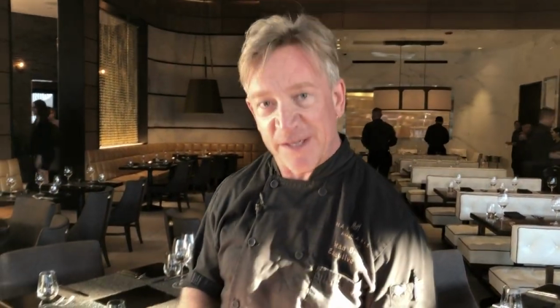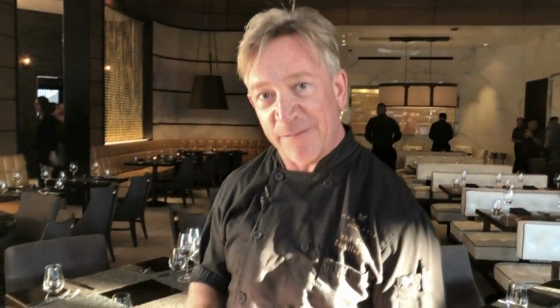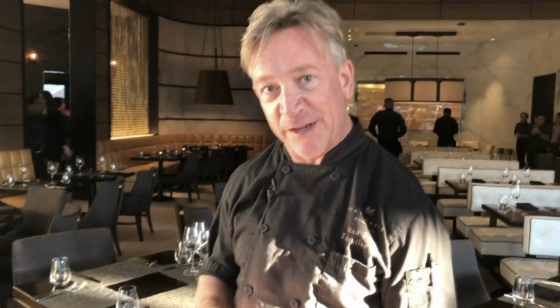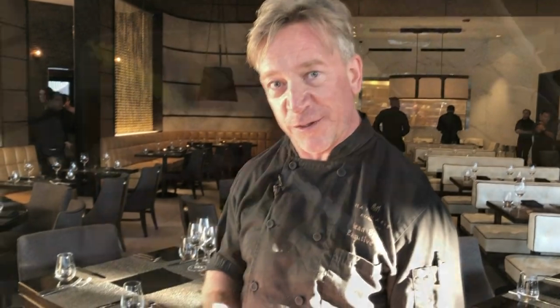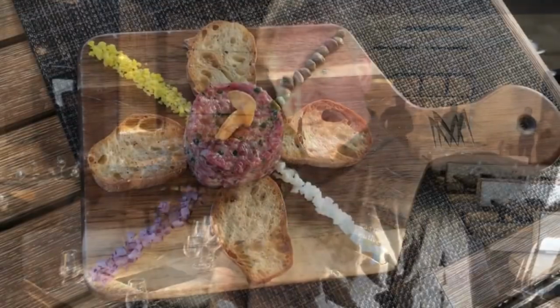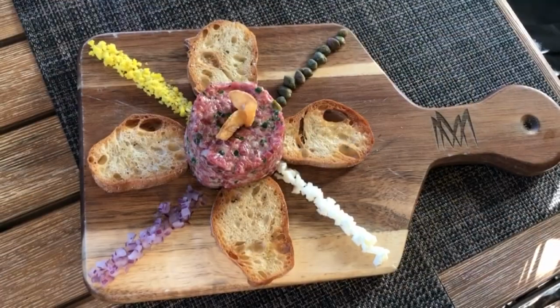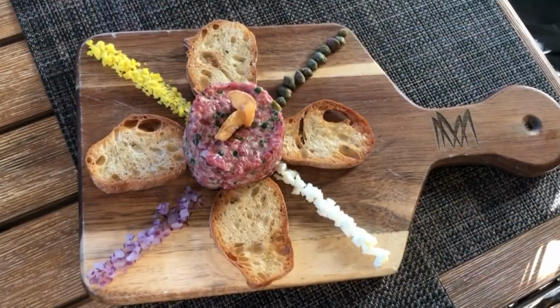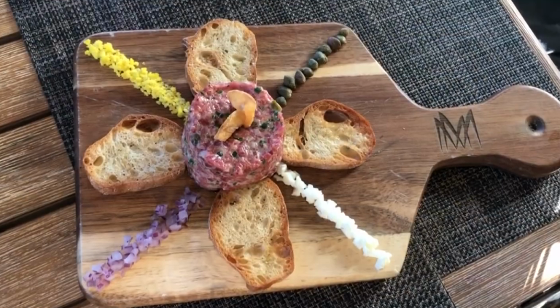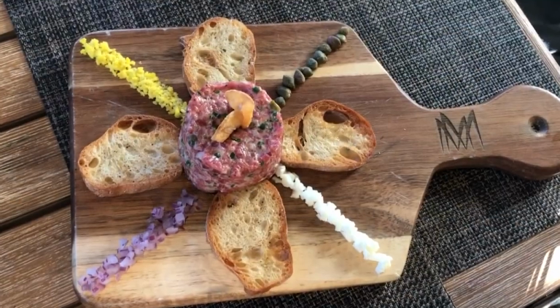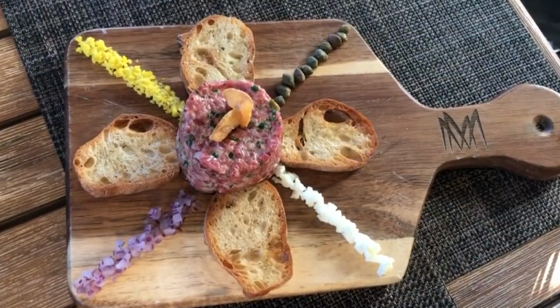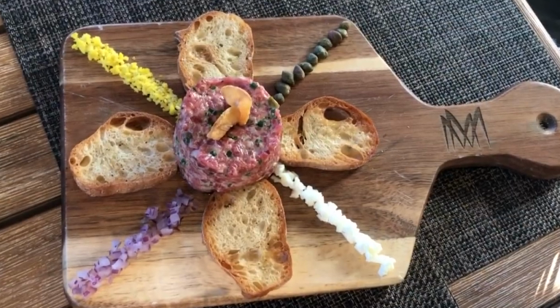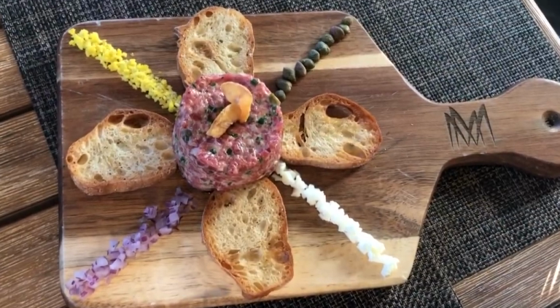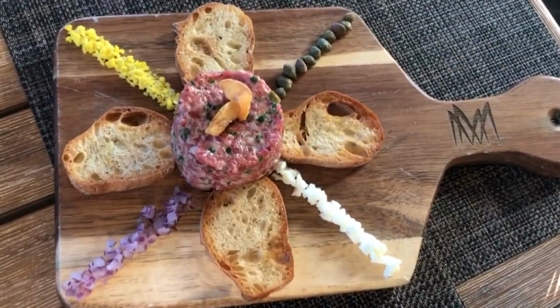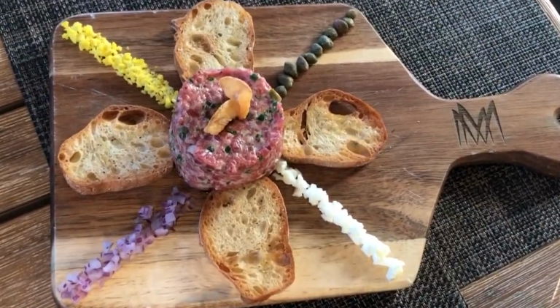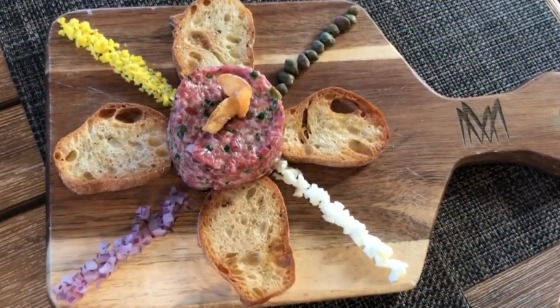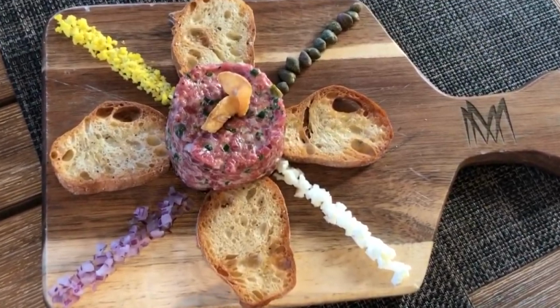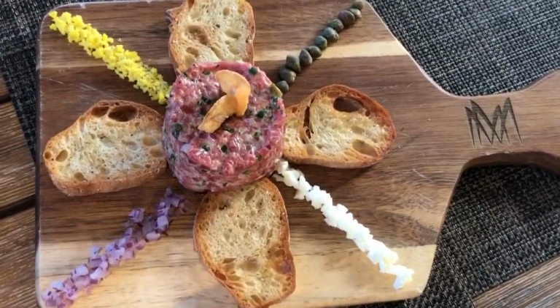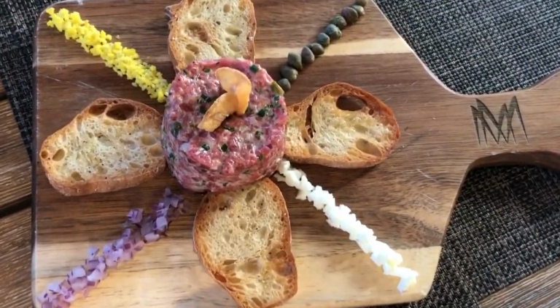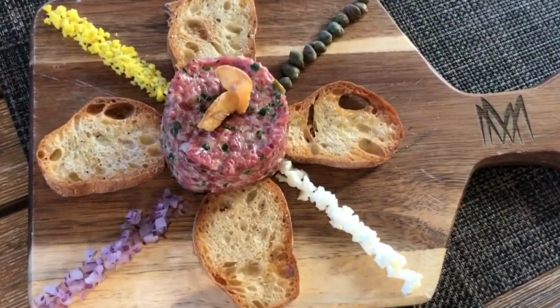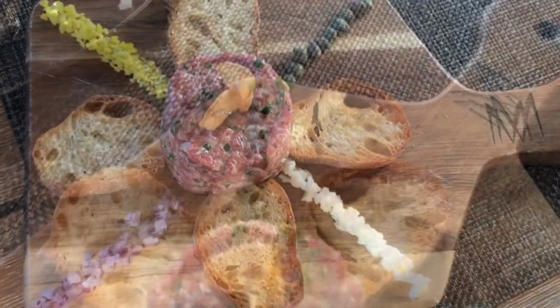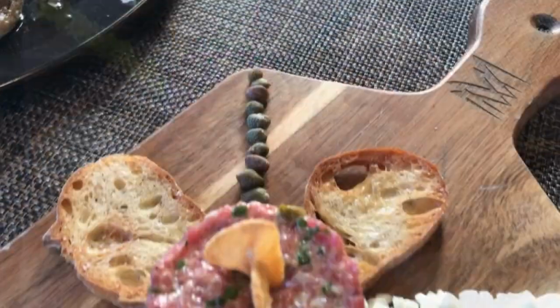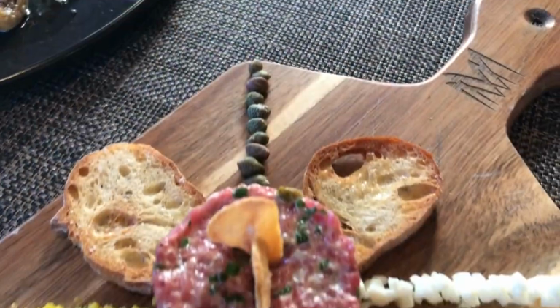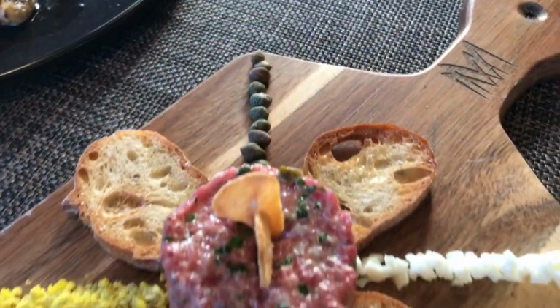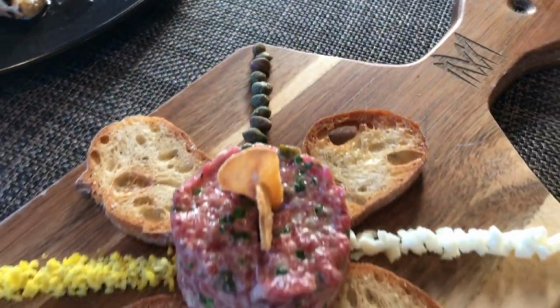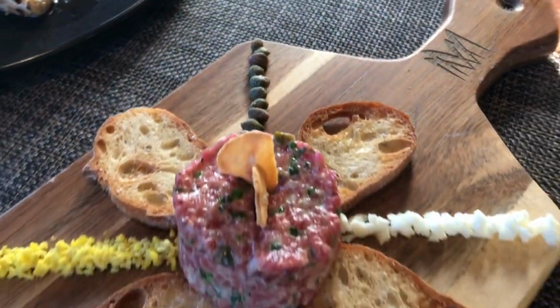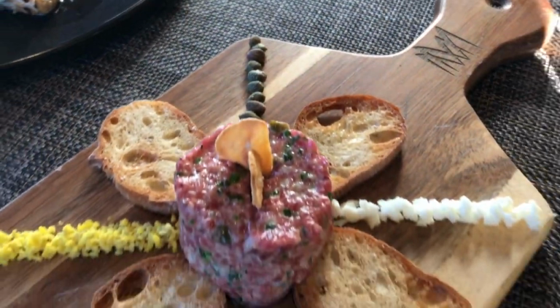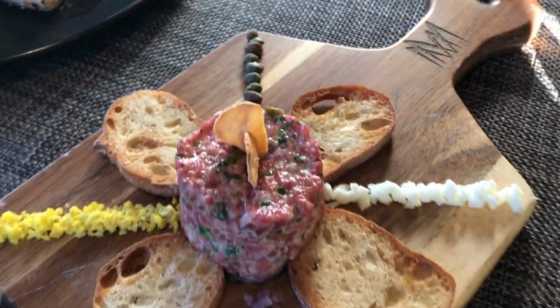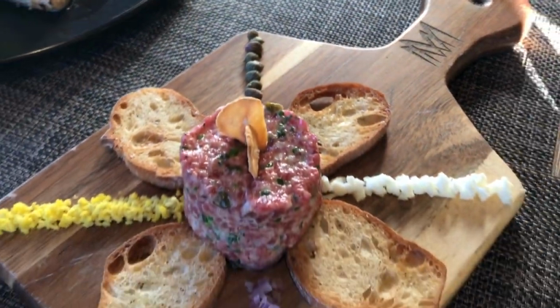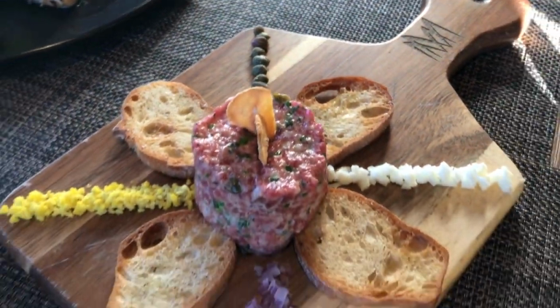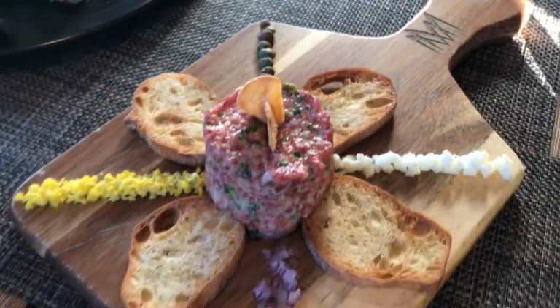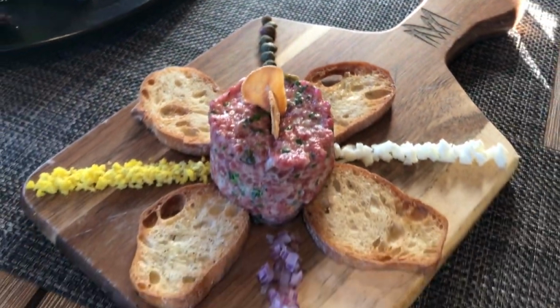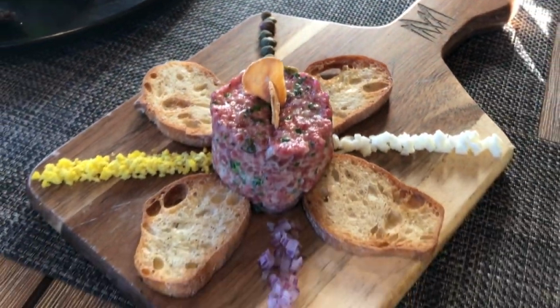Today I'm featuring white truffle Wagyu steak tartare, one of our favorite things to start with here at Meat Market.